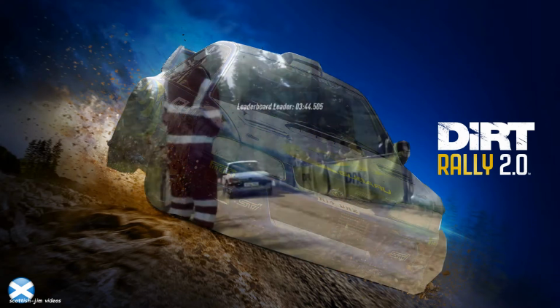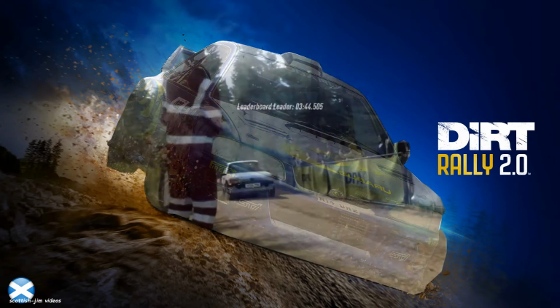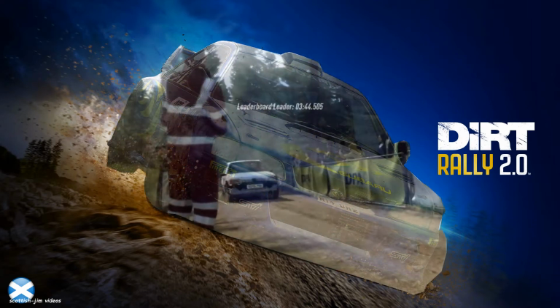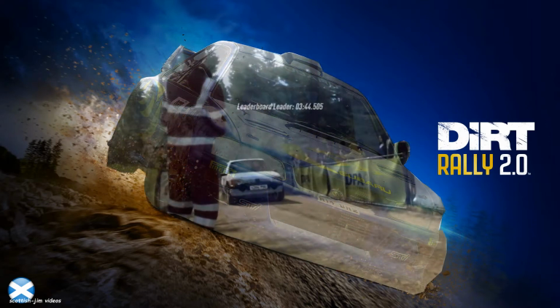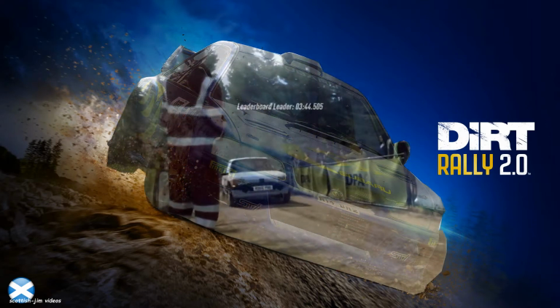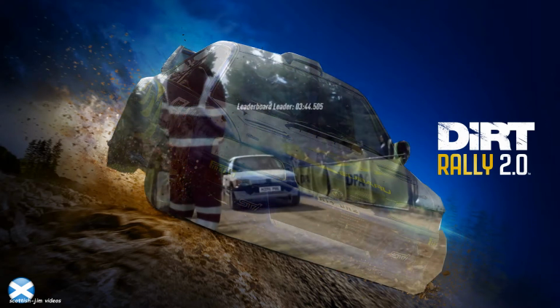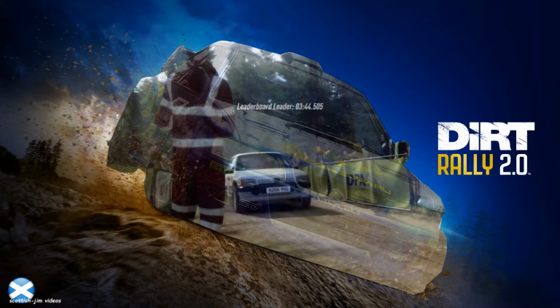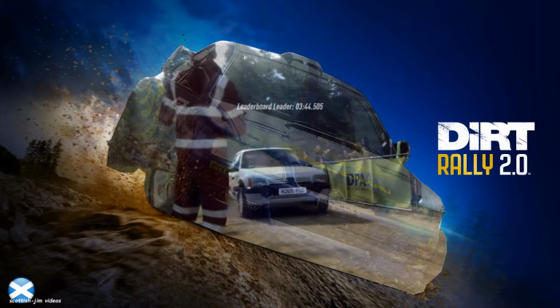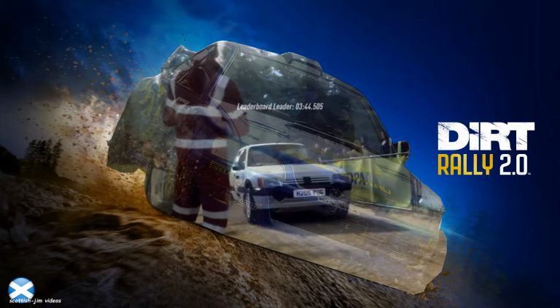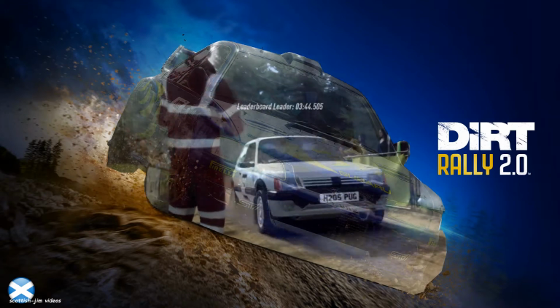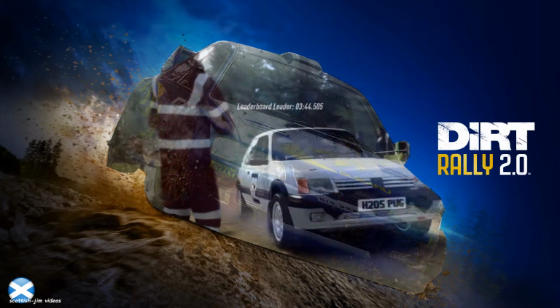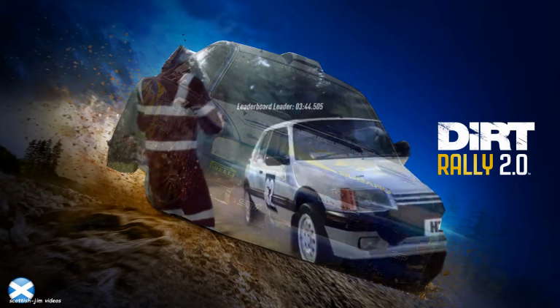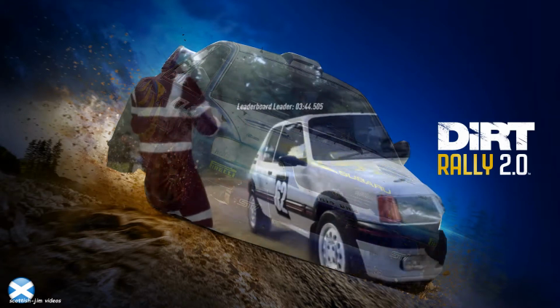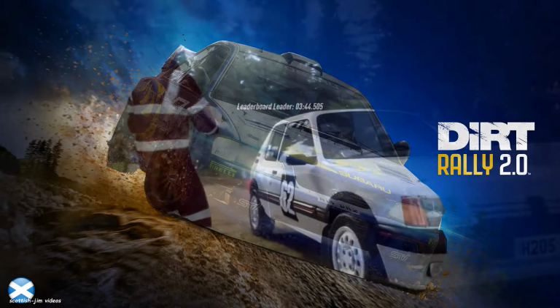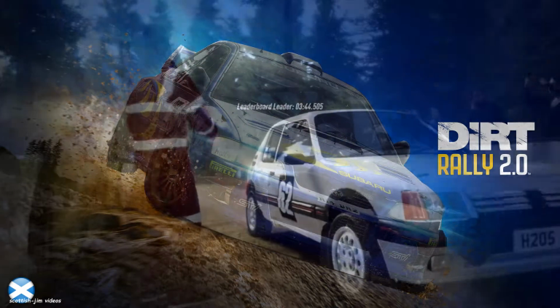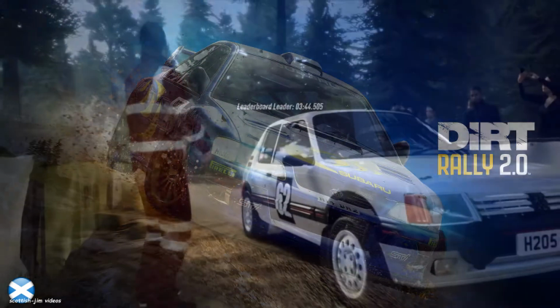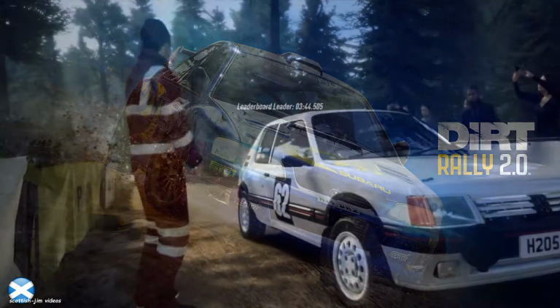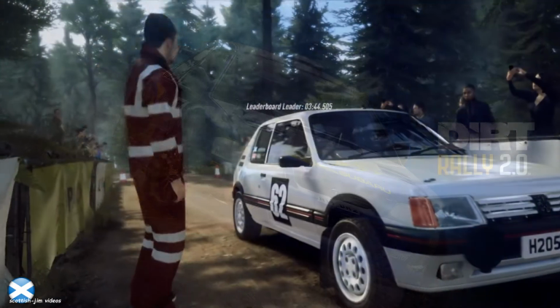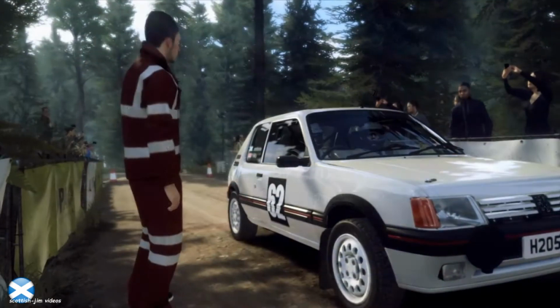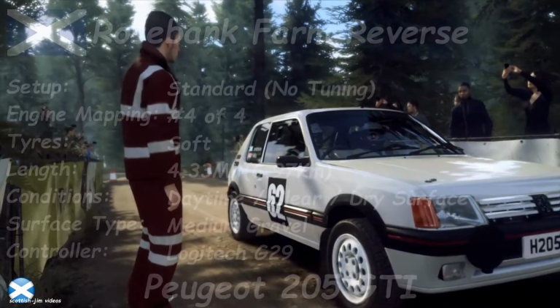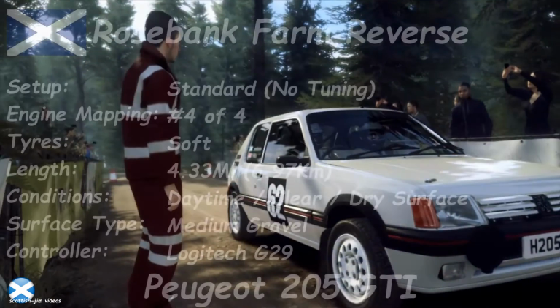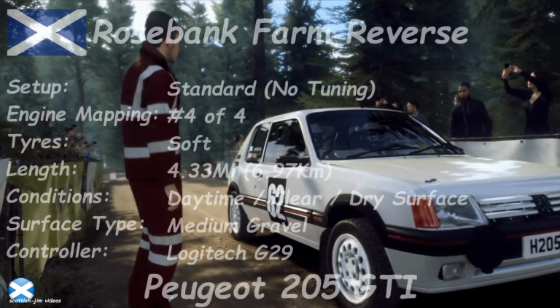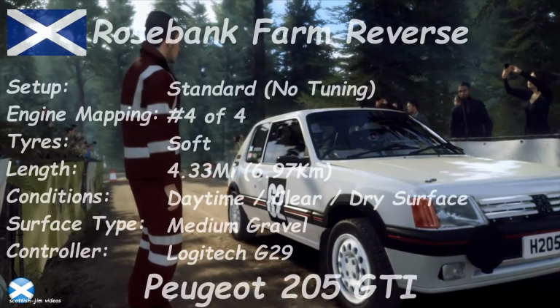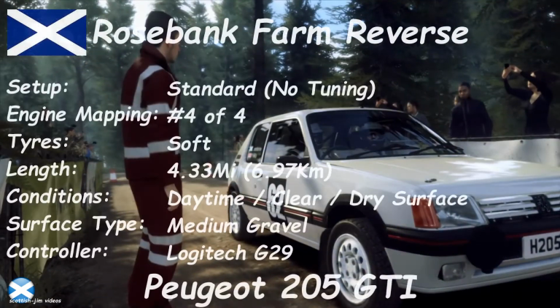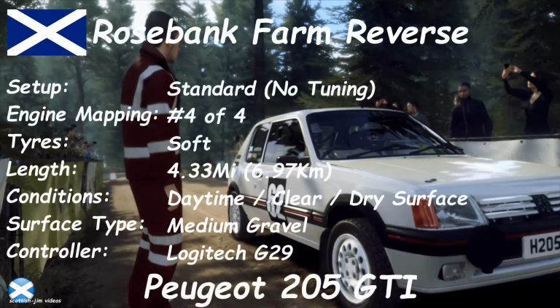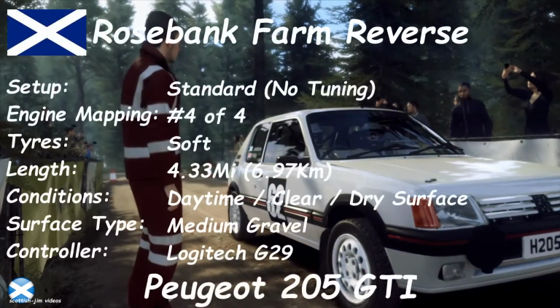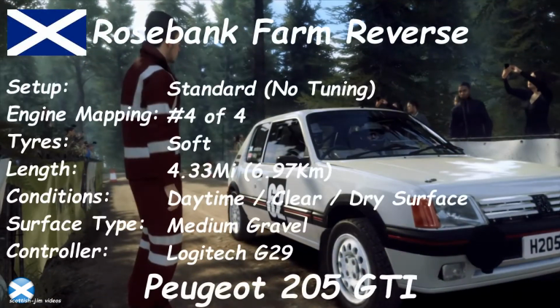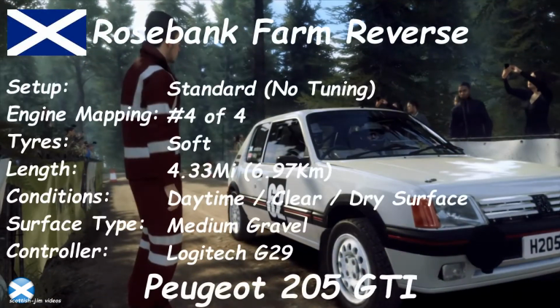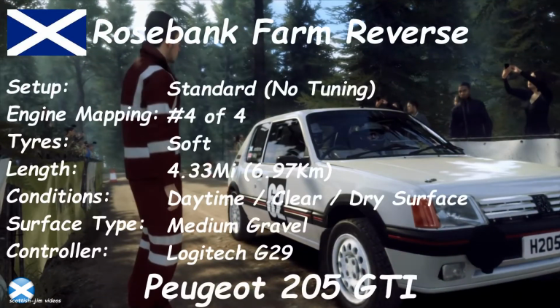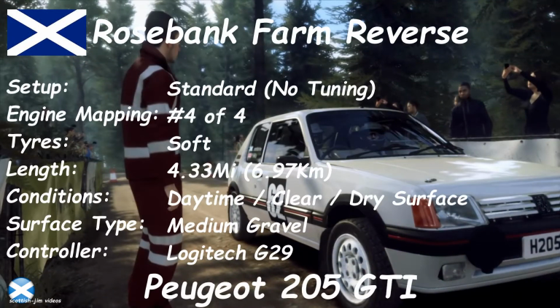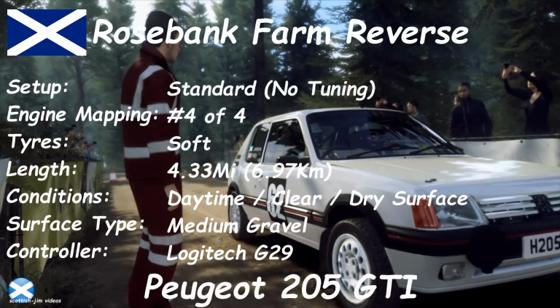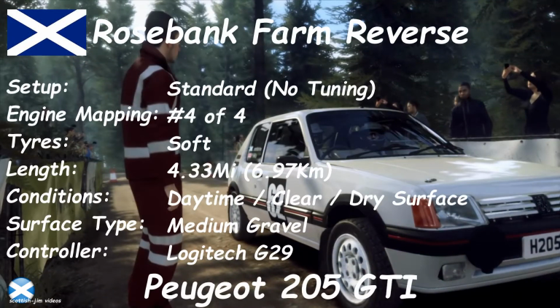Starts 60, 6 left long, caution tightens, 2 long, good luck.